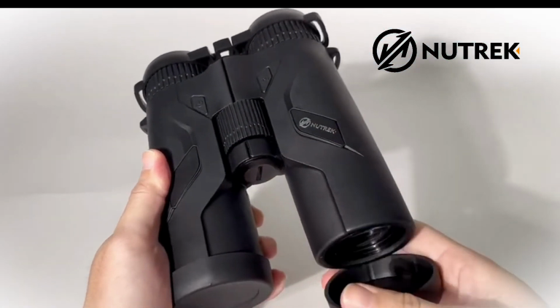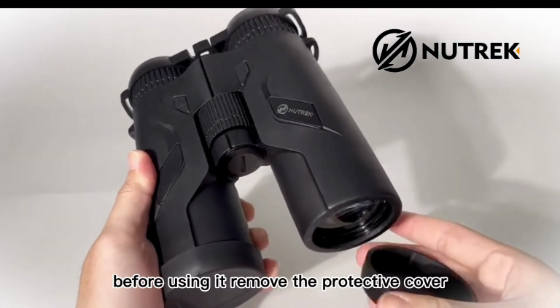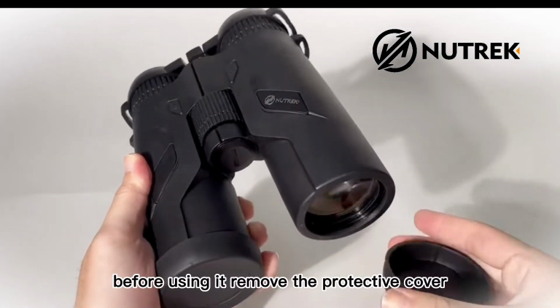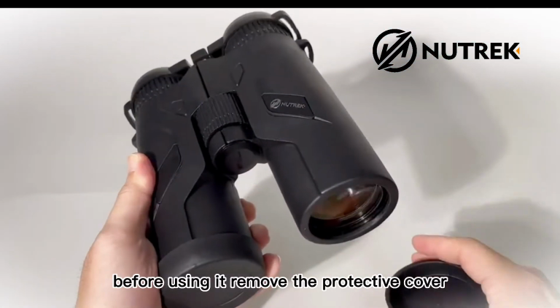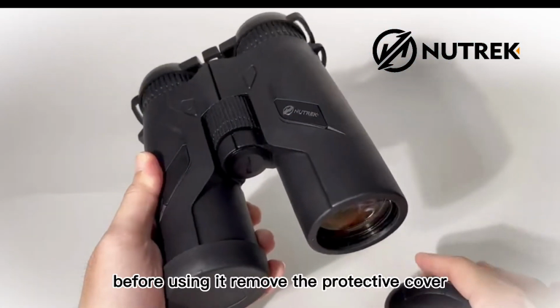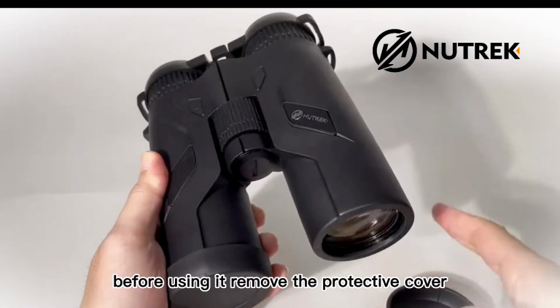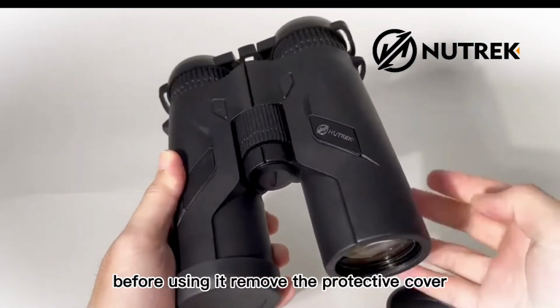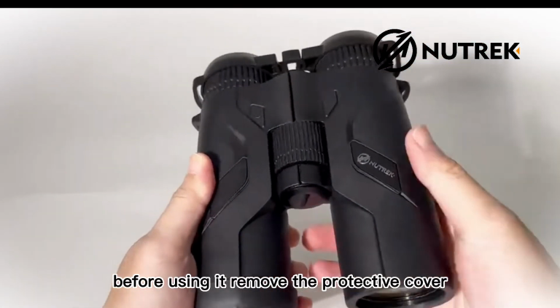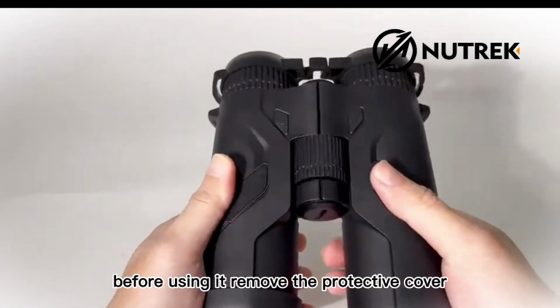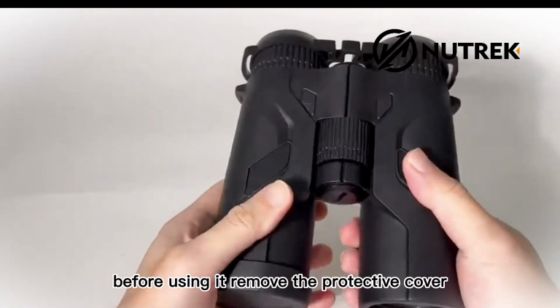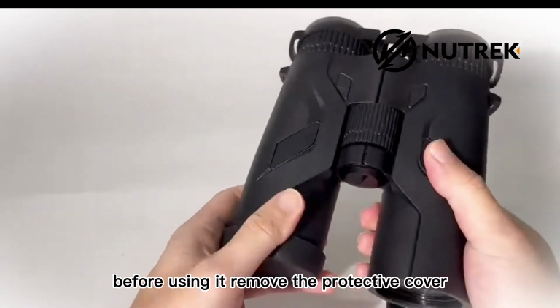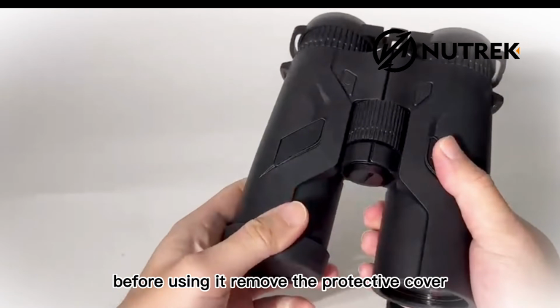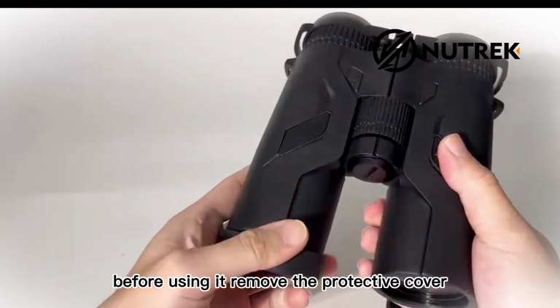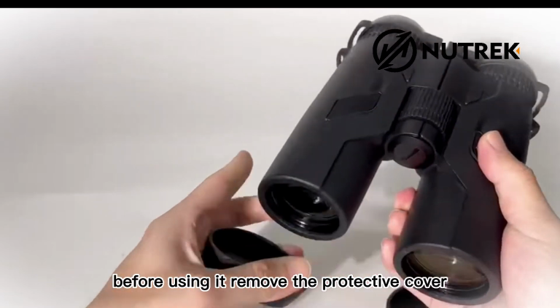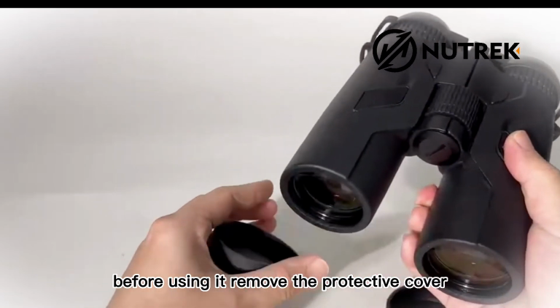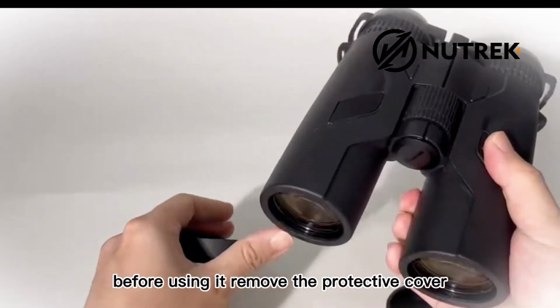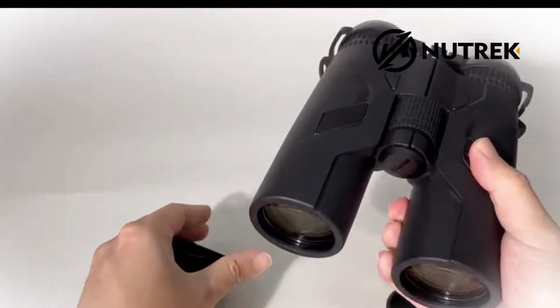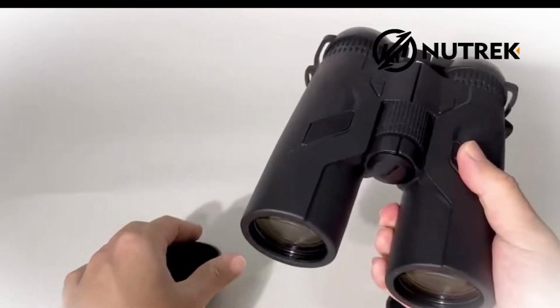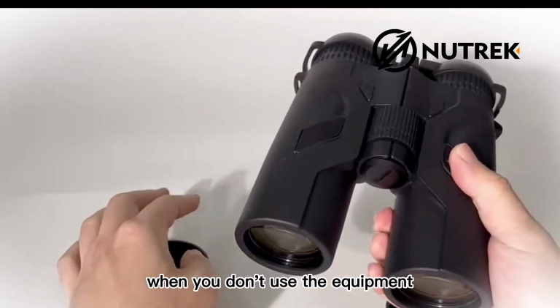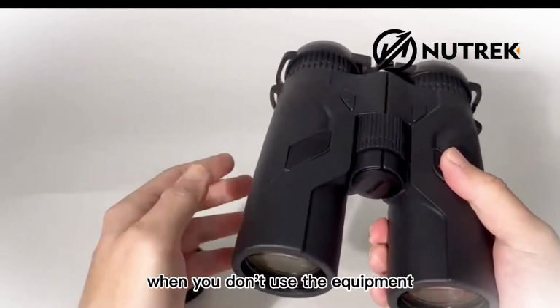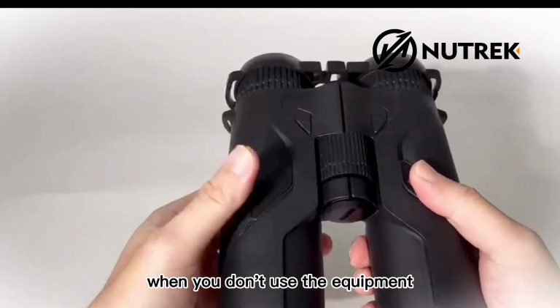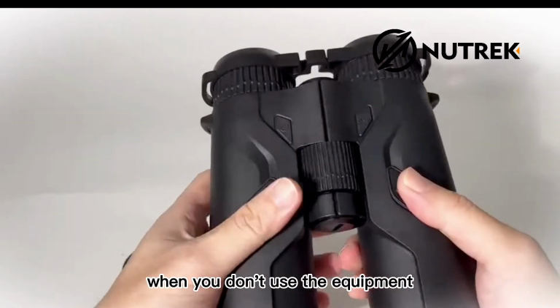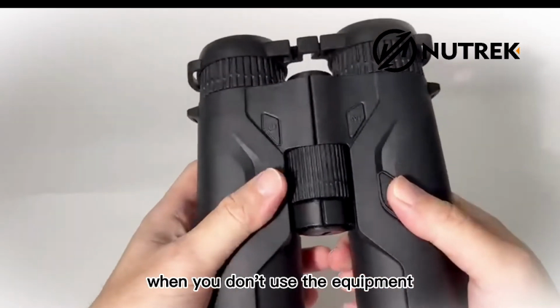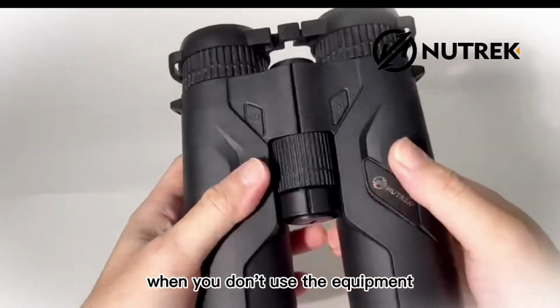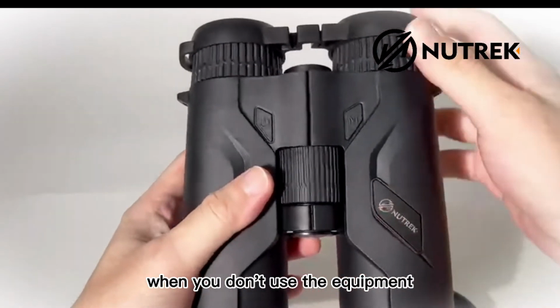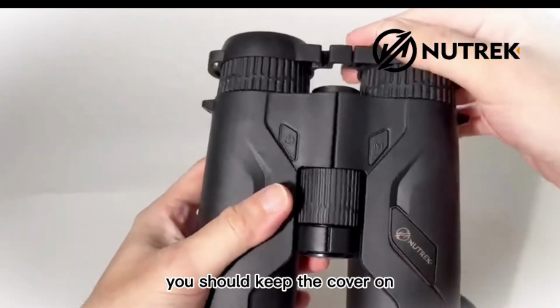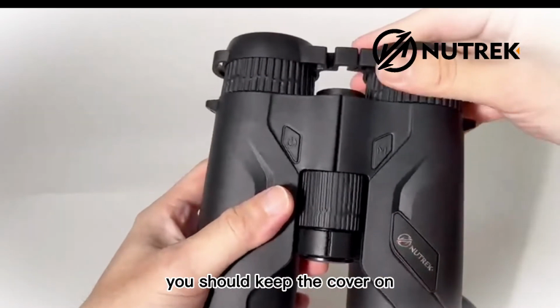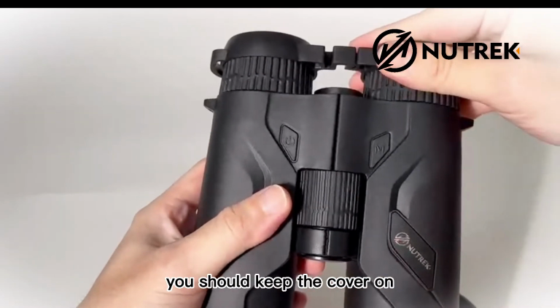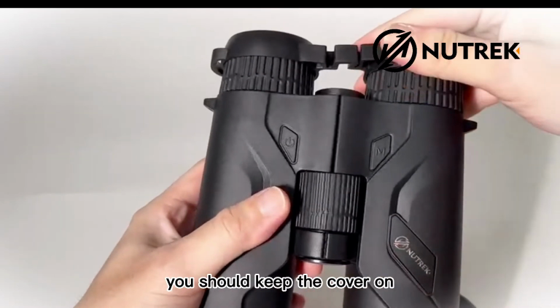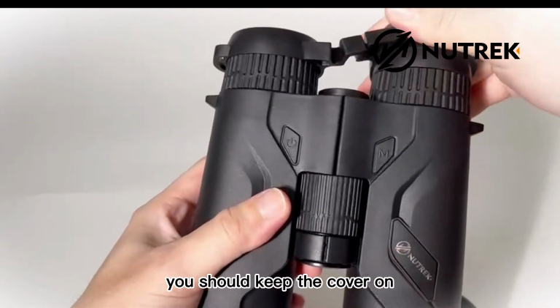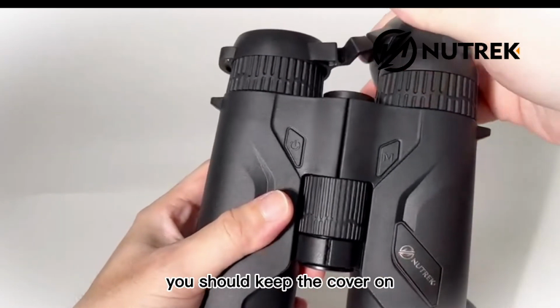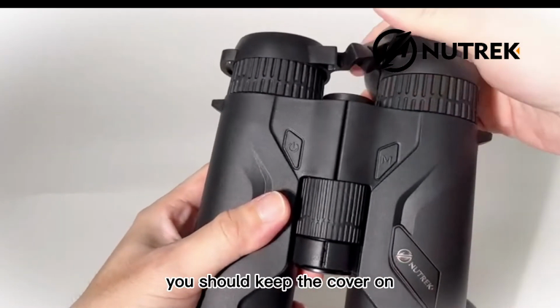Before using it, remove the protective cover. When you don't use the equipment, you should keep the cover on.